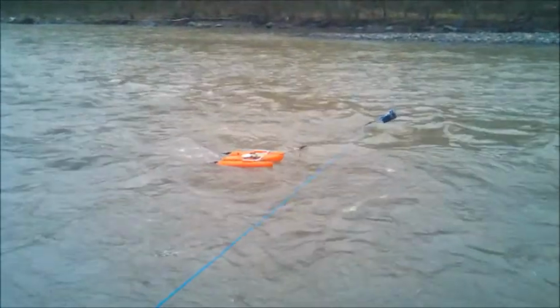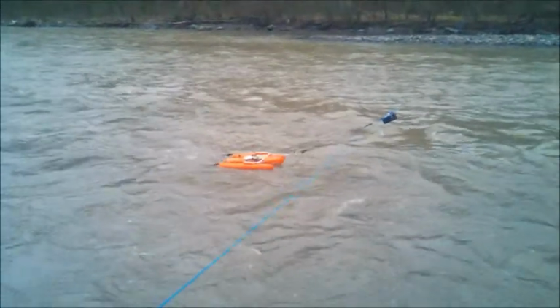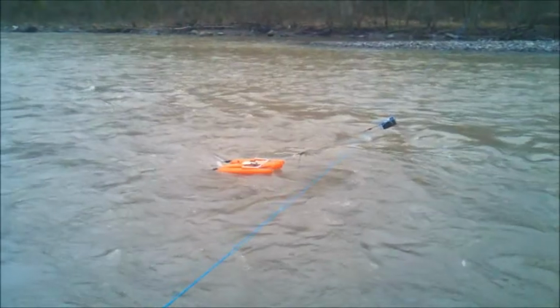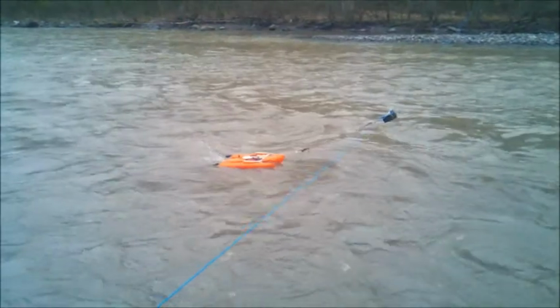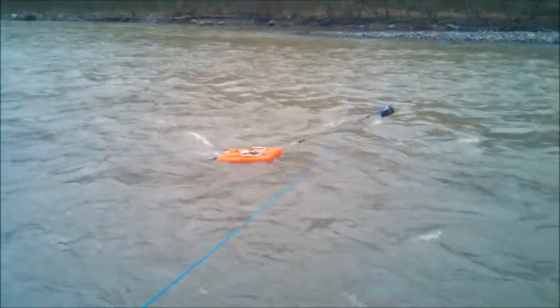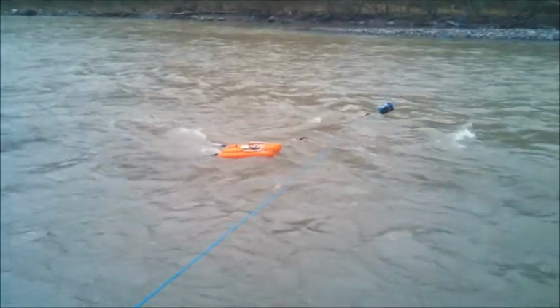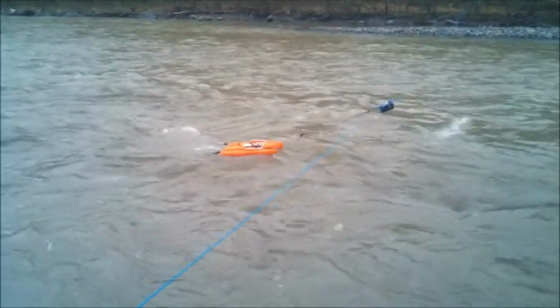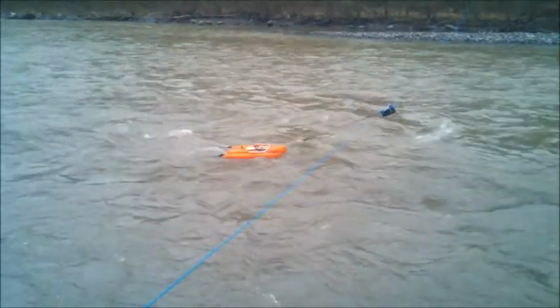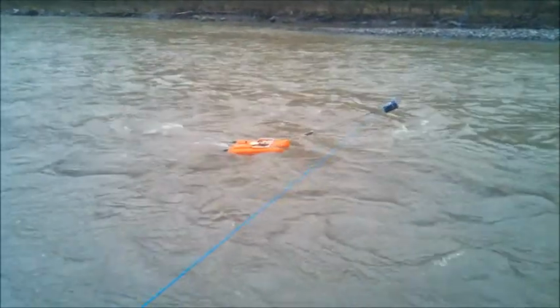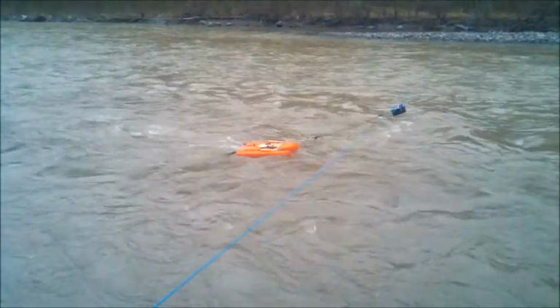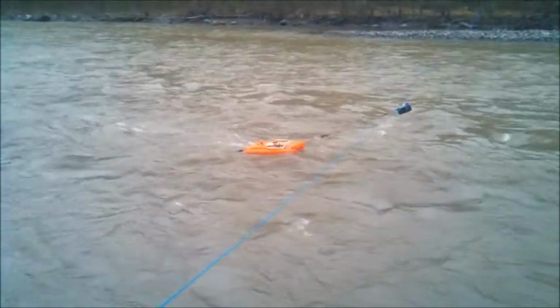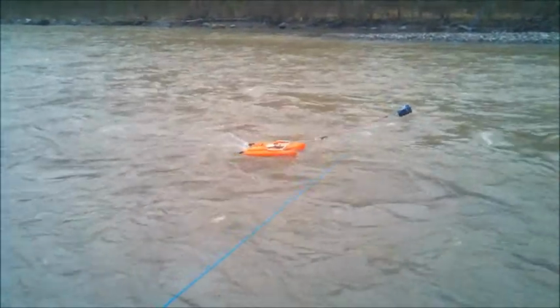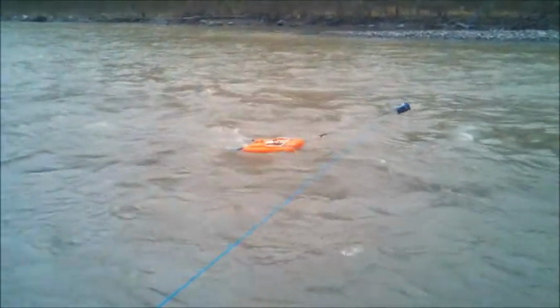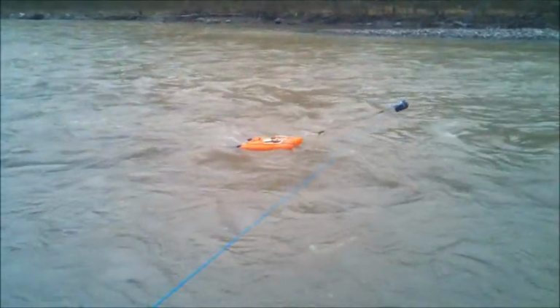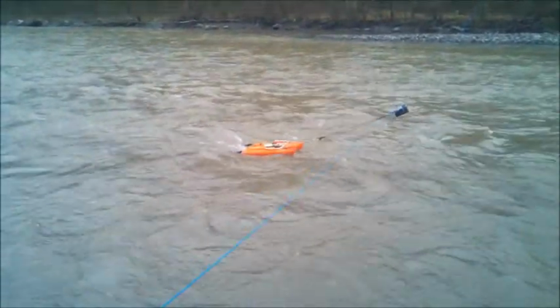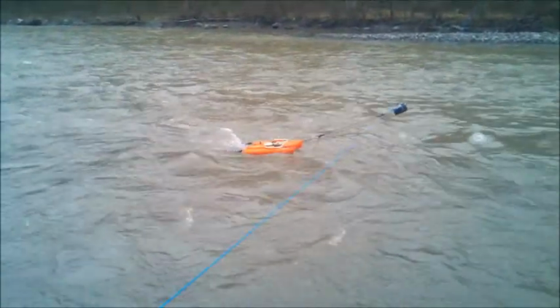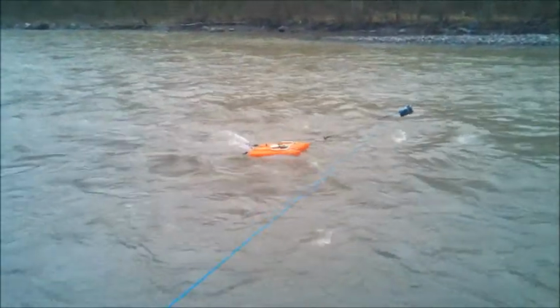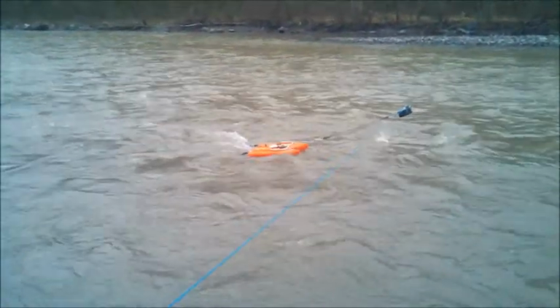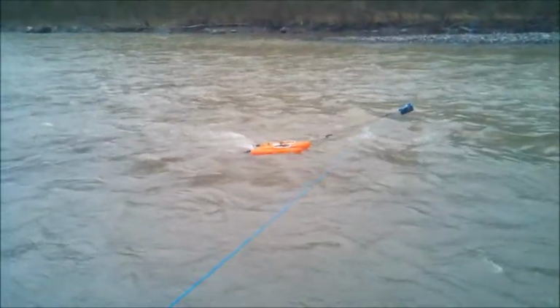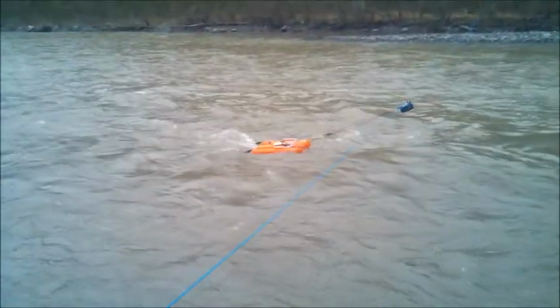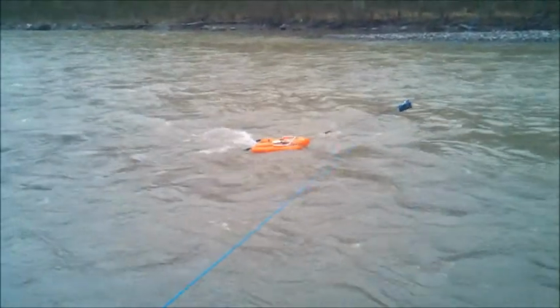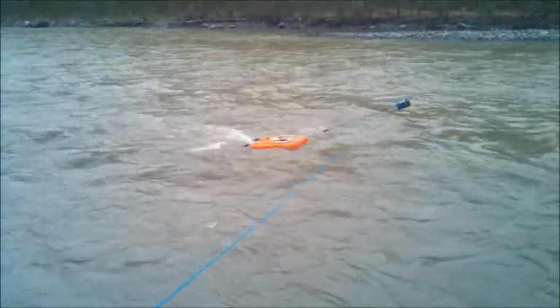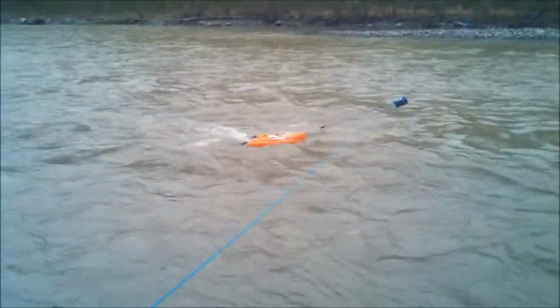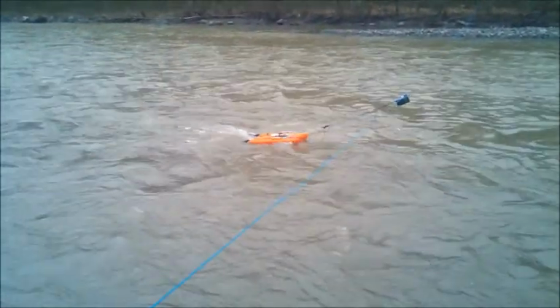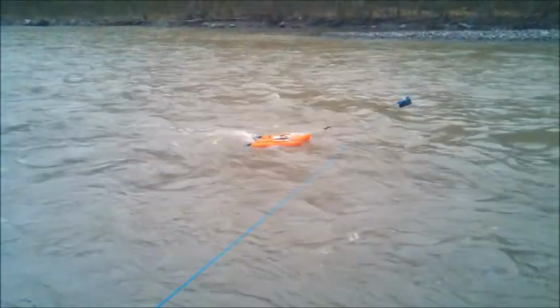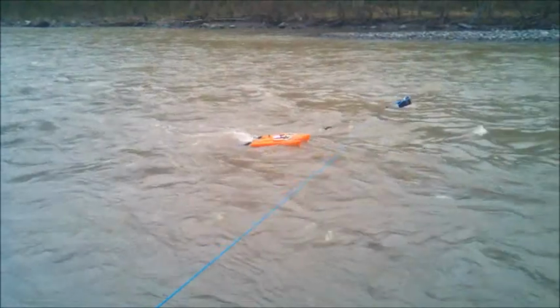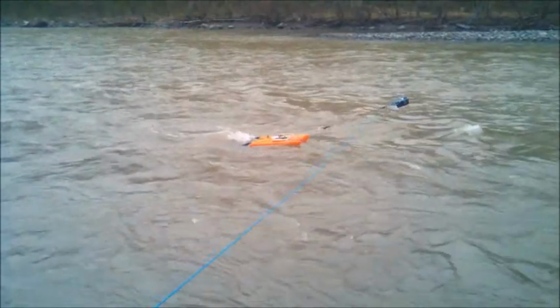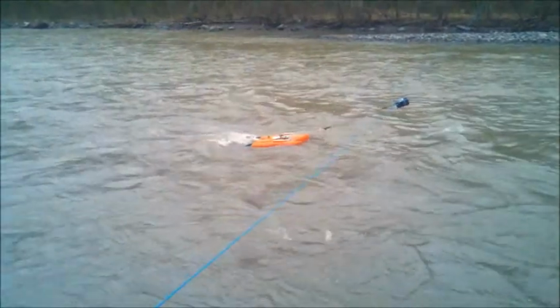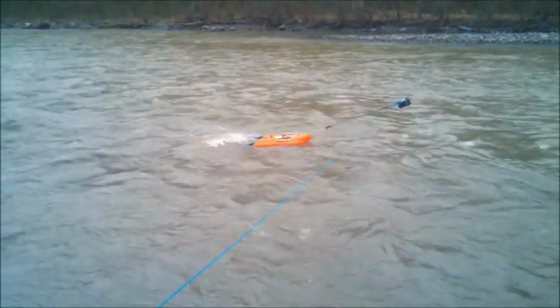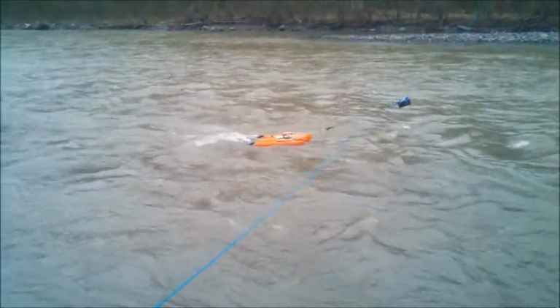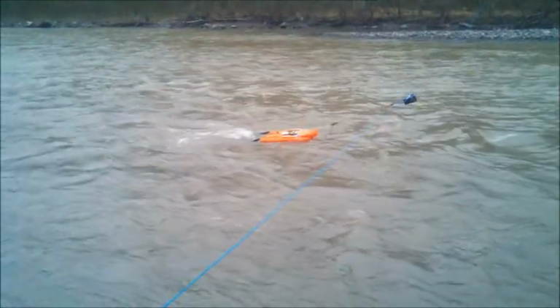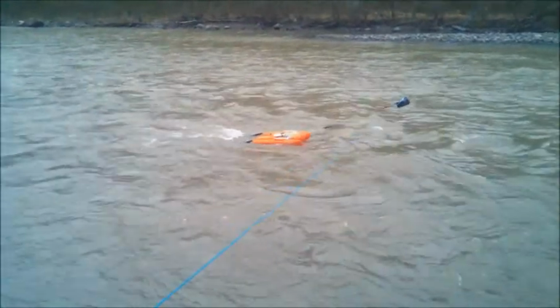This is an ideal place to test this system — fairly turbulent water.